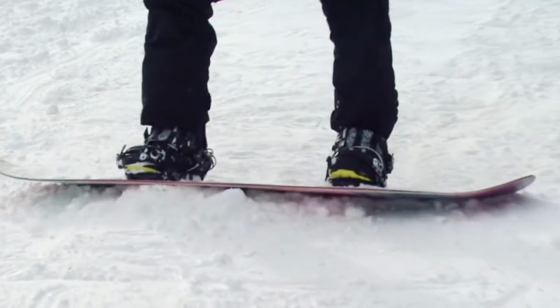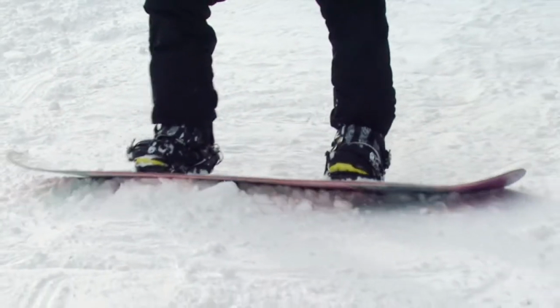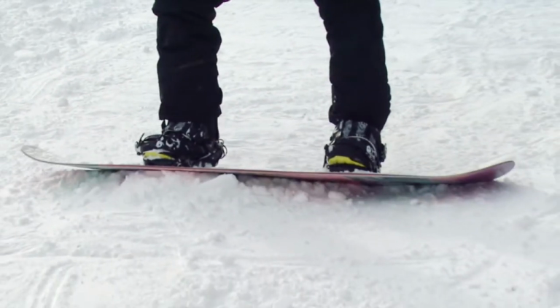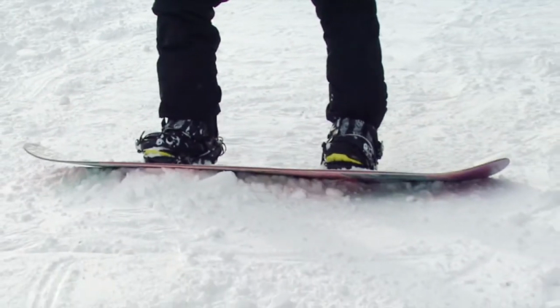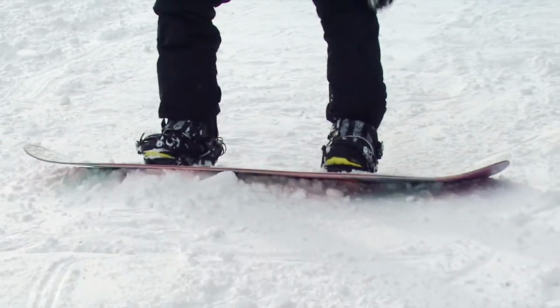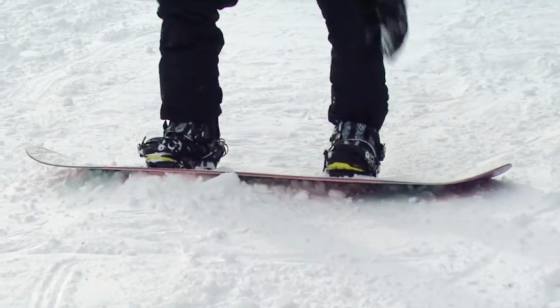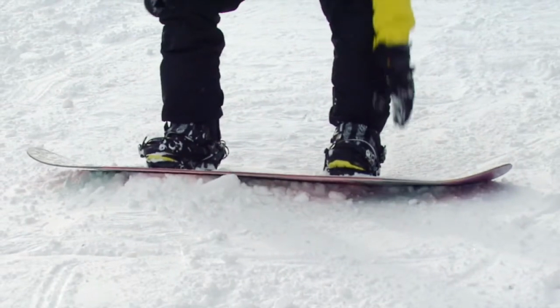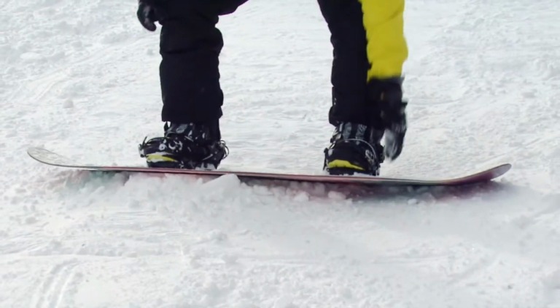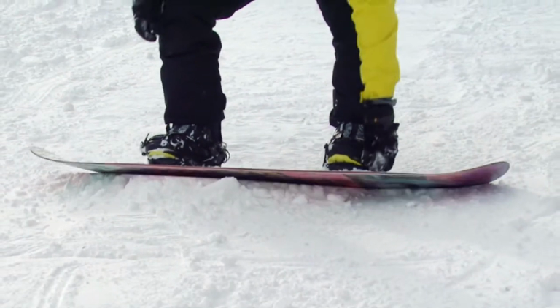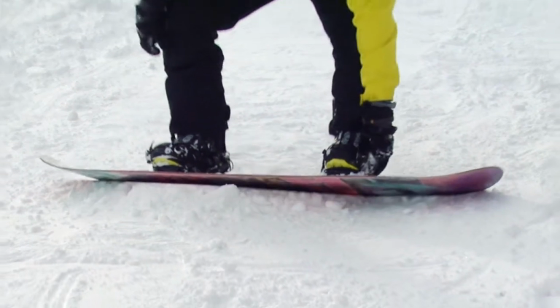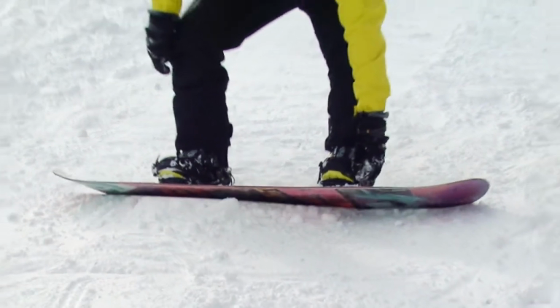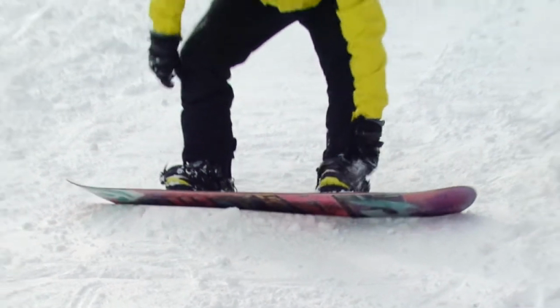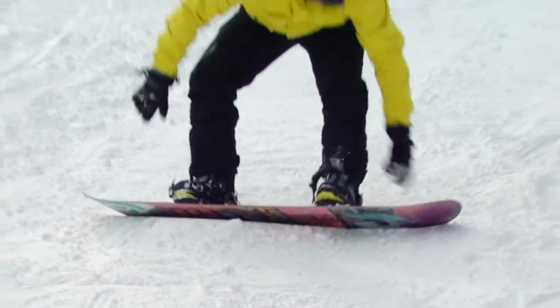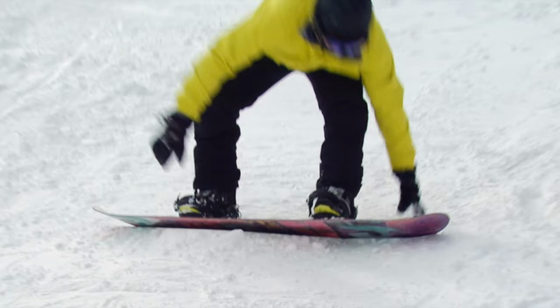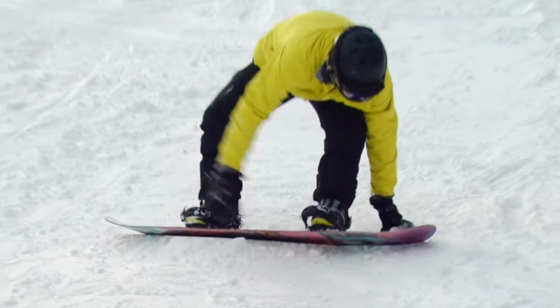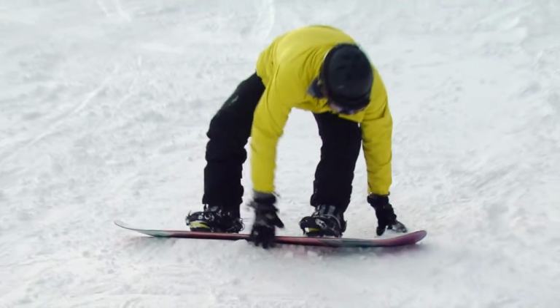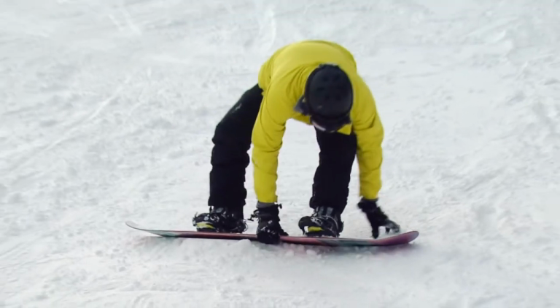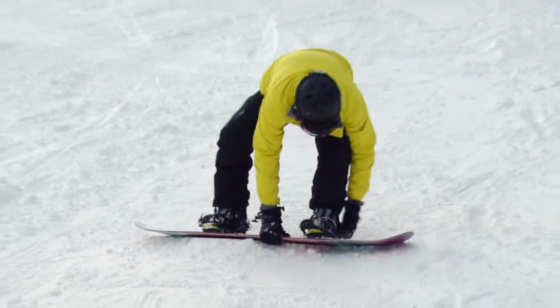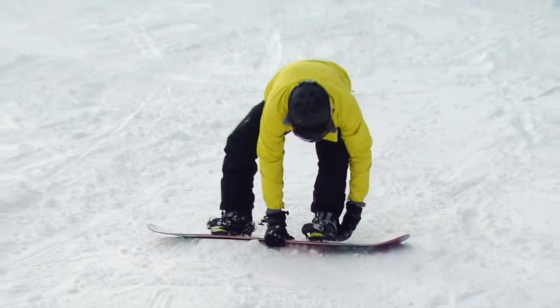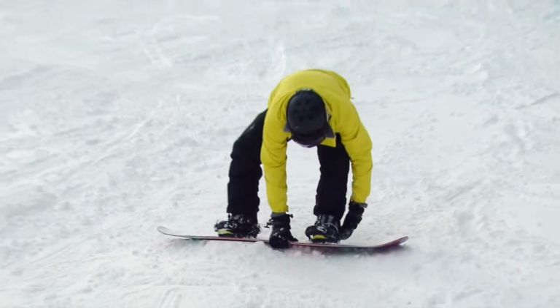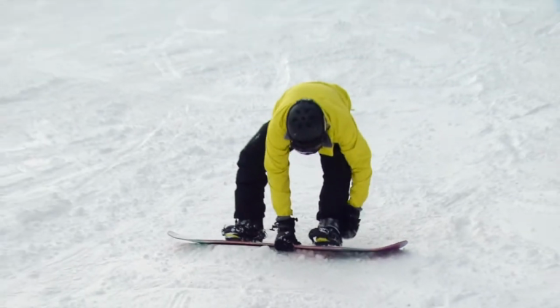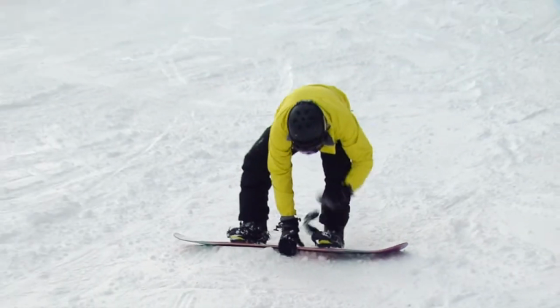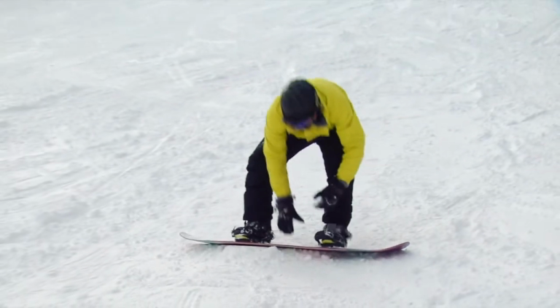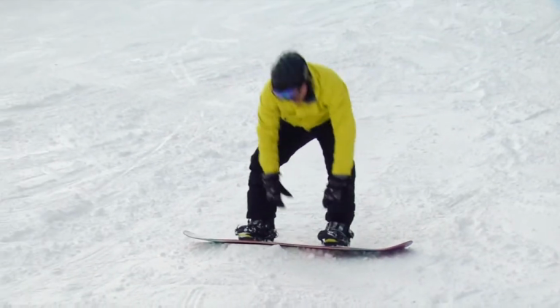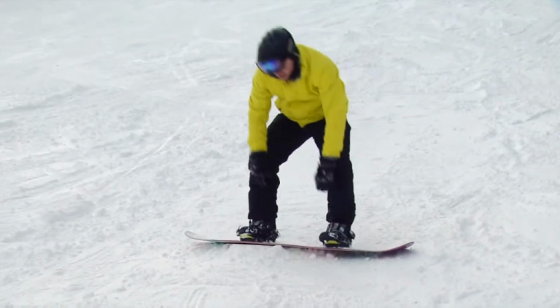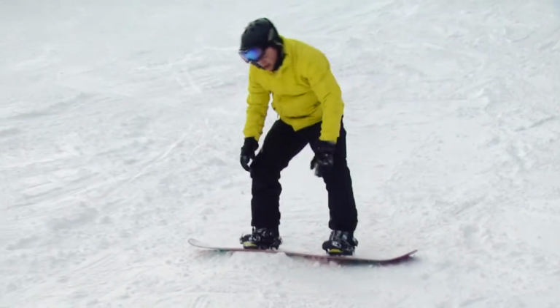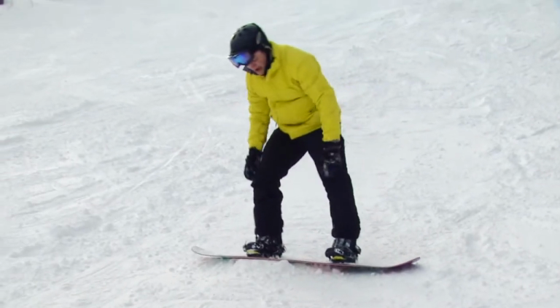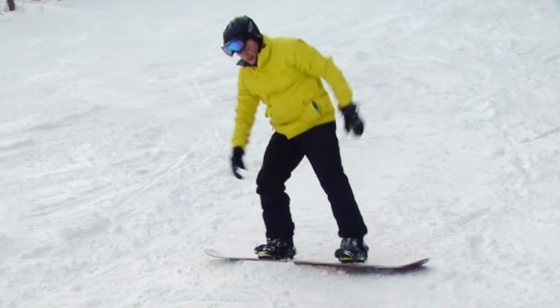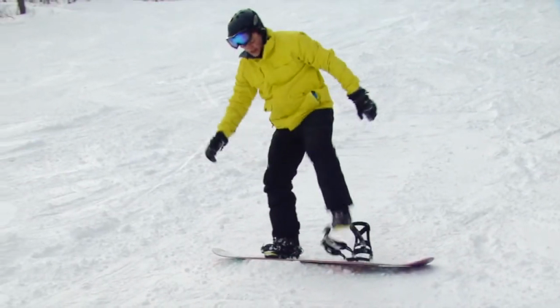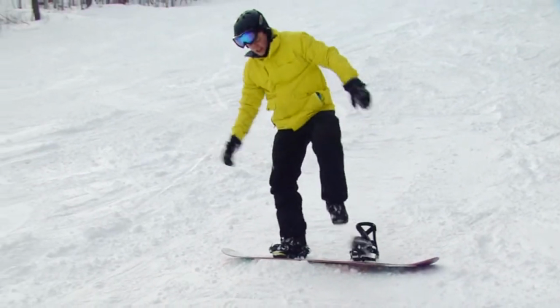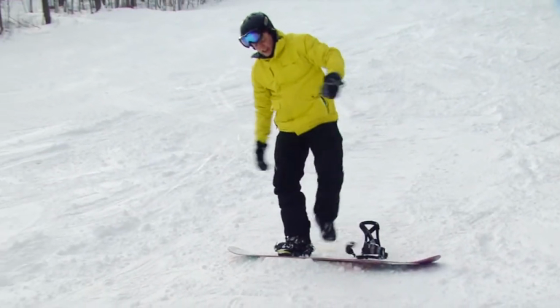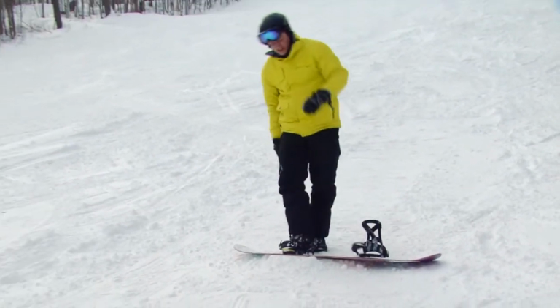The way that you maintain balance on your snowboard is by using your edges — your toe edge and your heel edge.